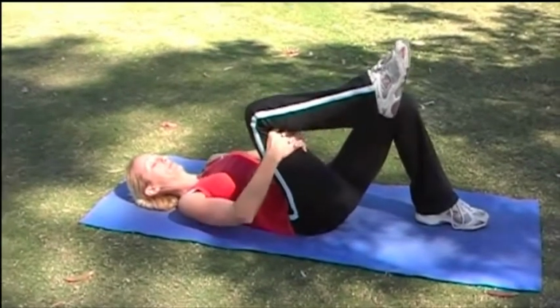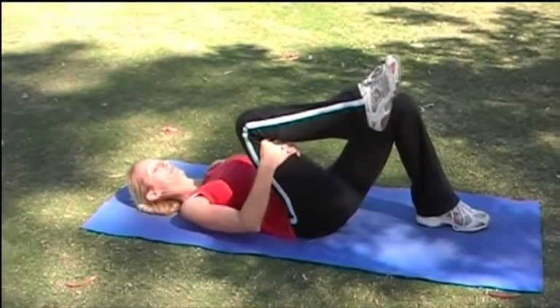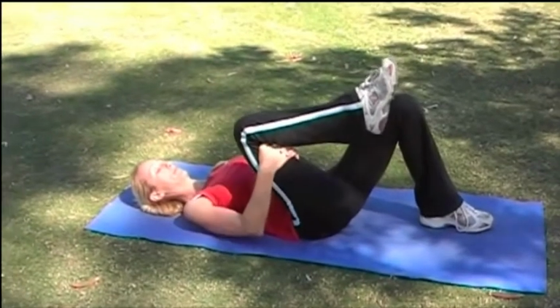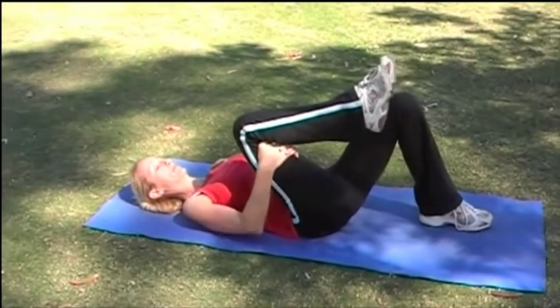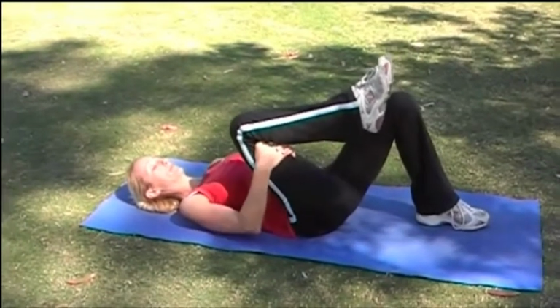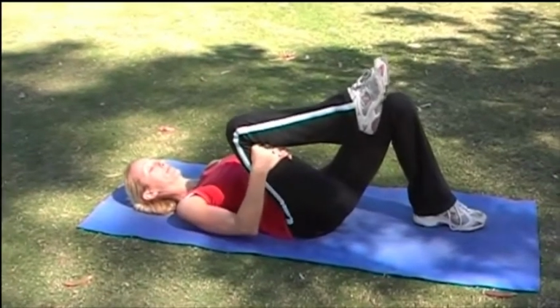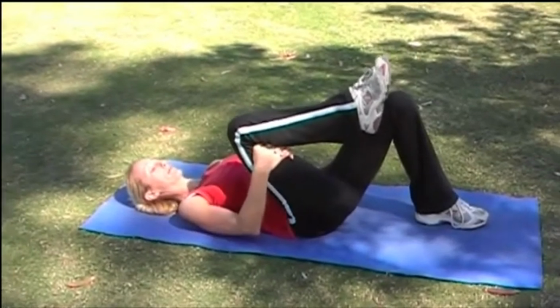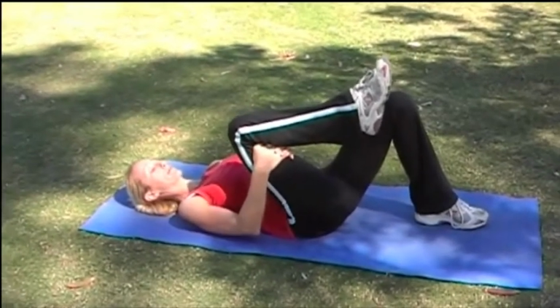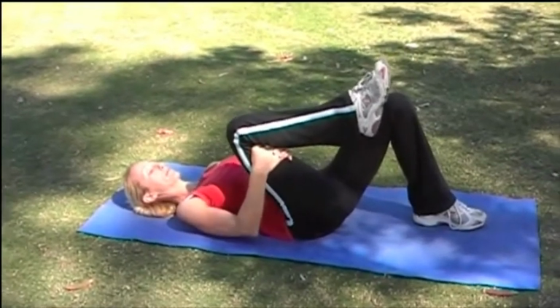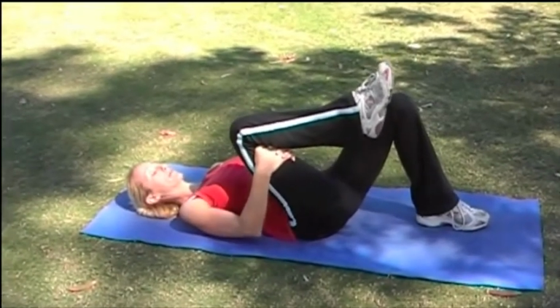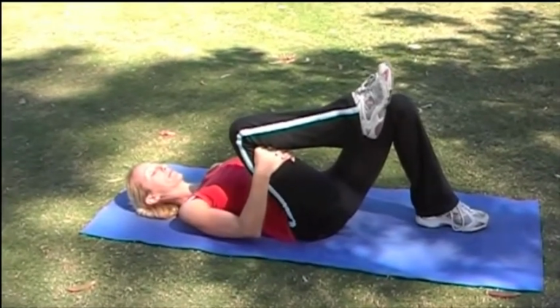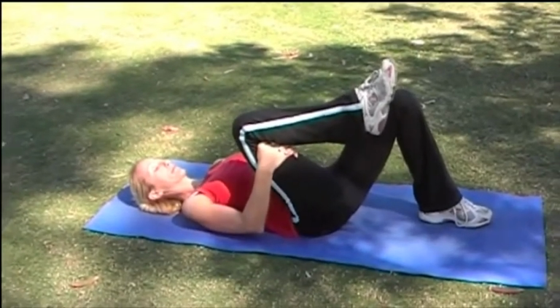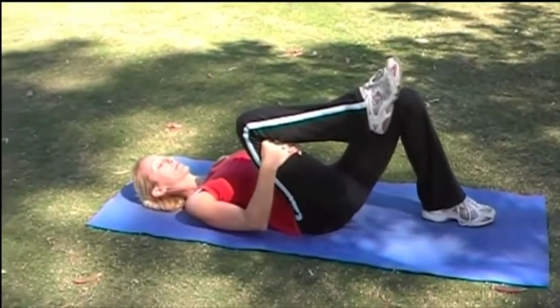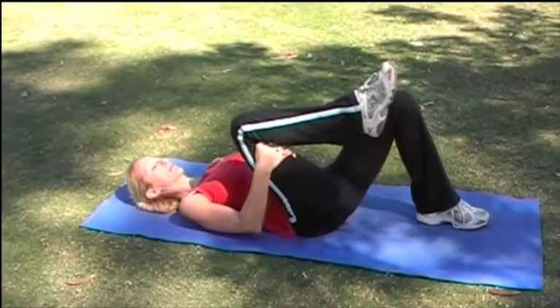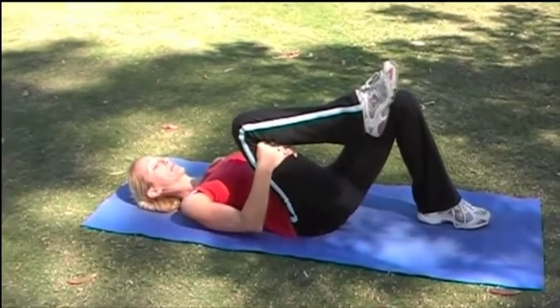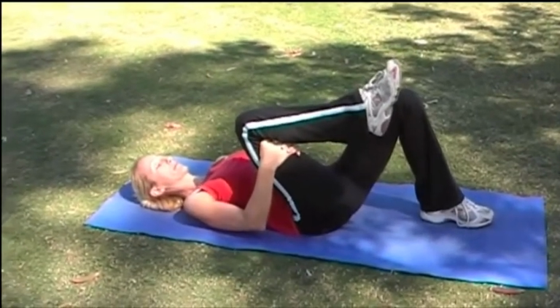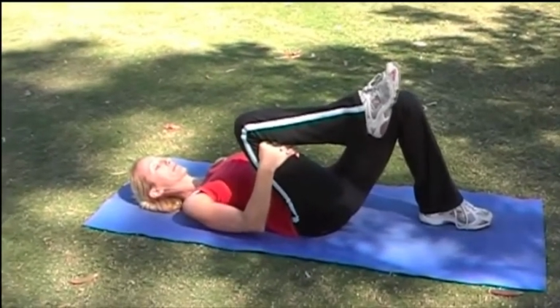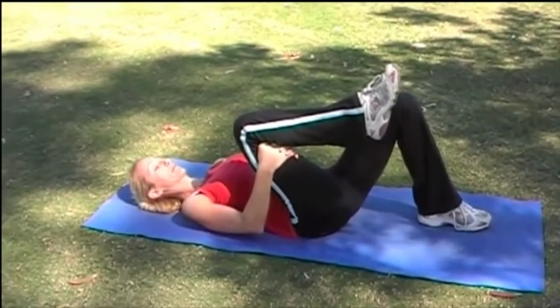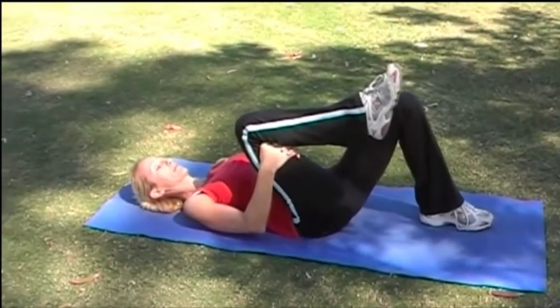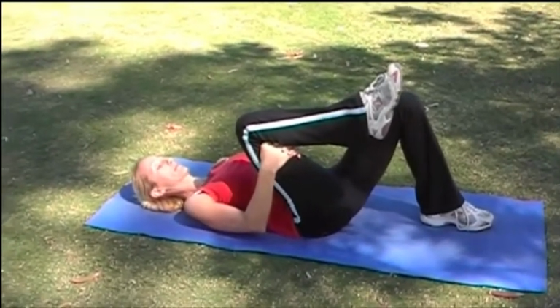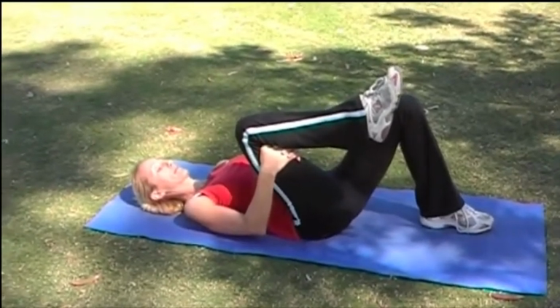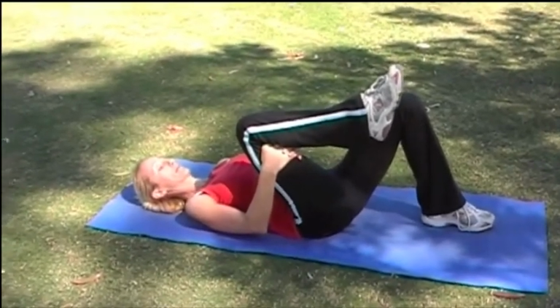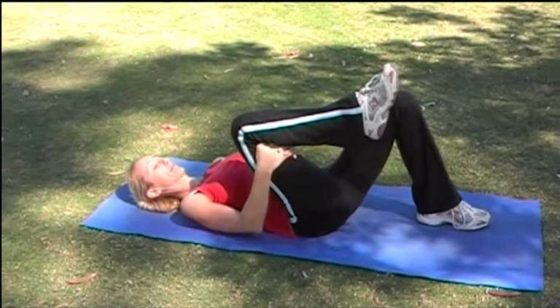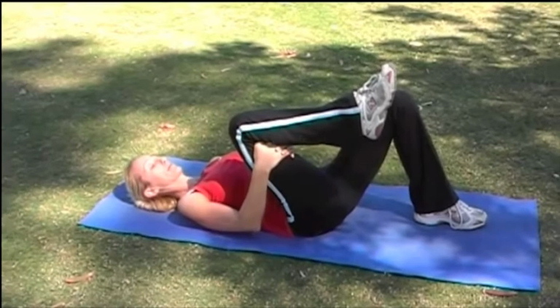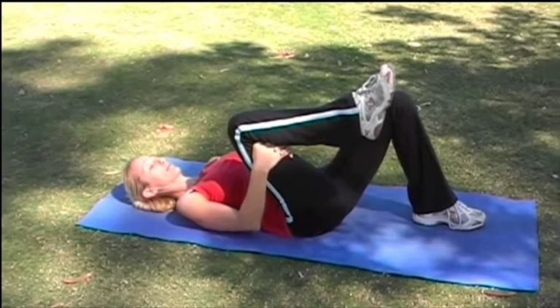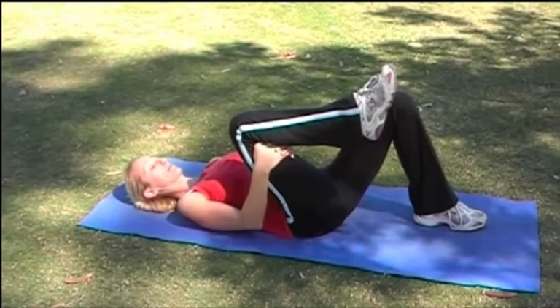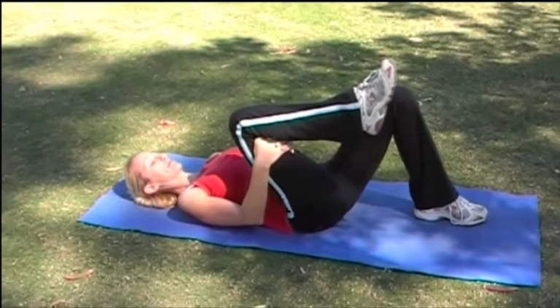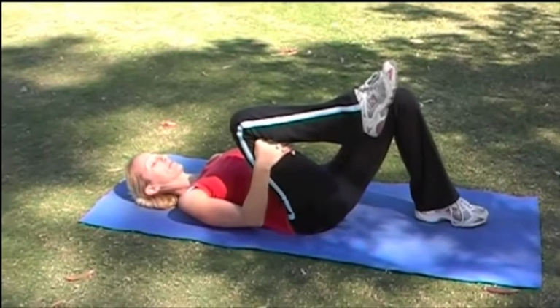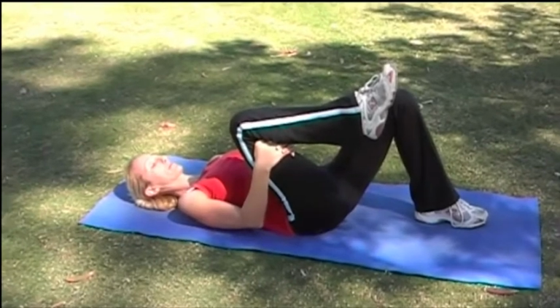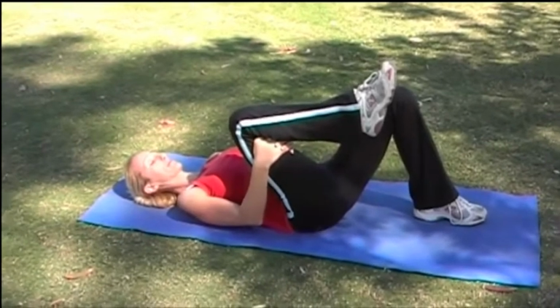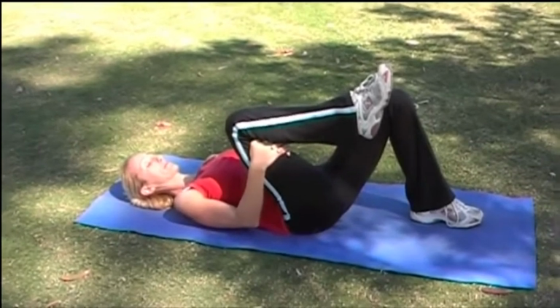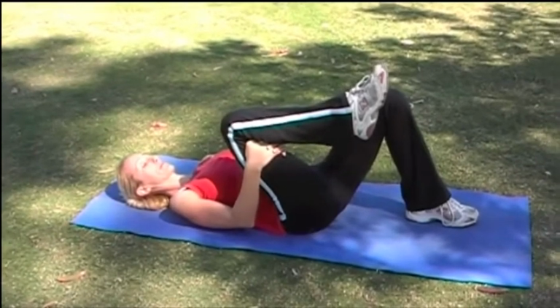Gently bring your knee into your chest. Make sure you don't grab your knee from the top but underneath your knee.